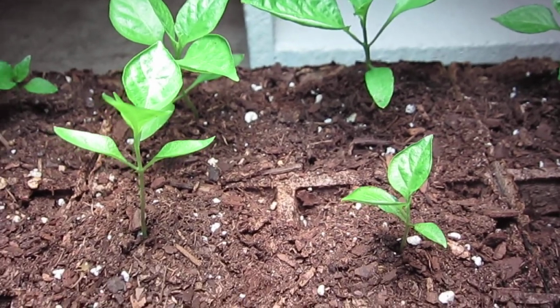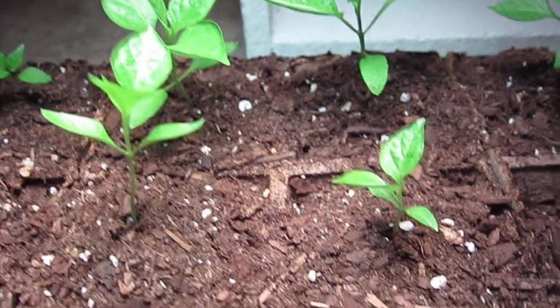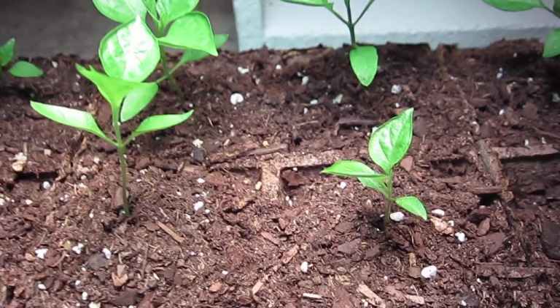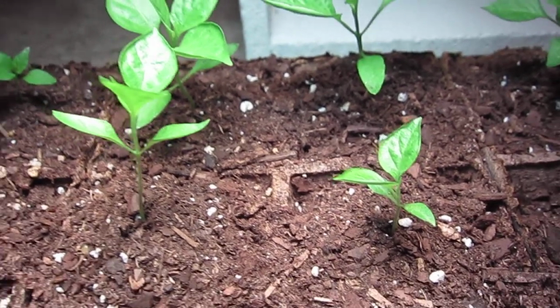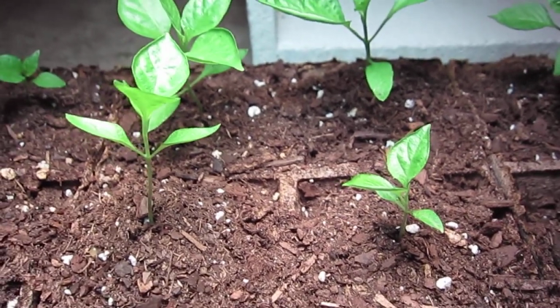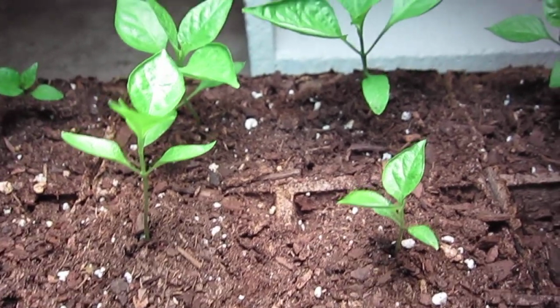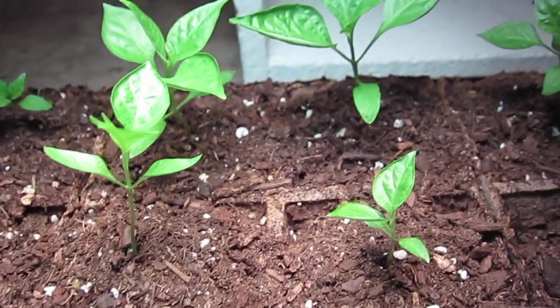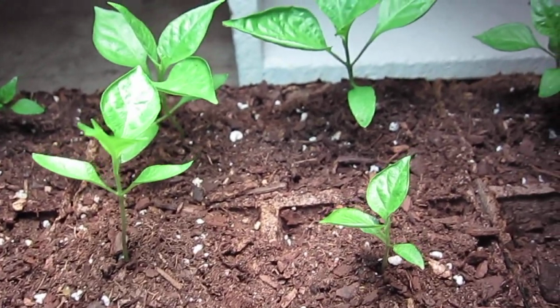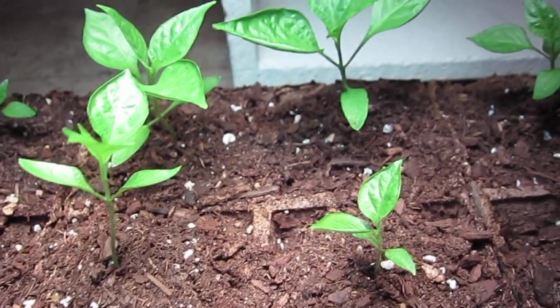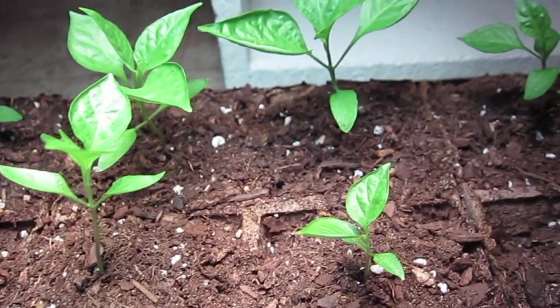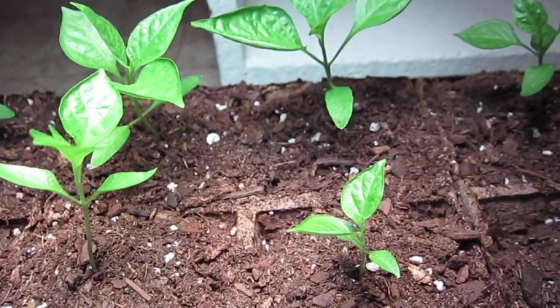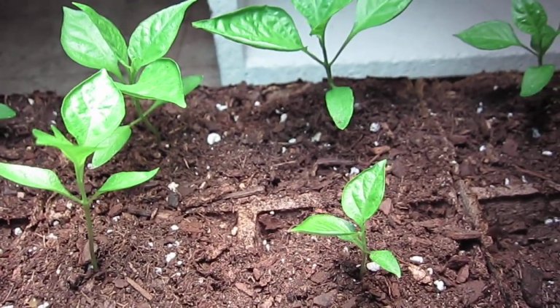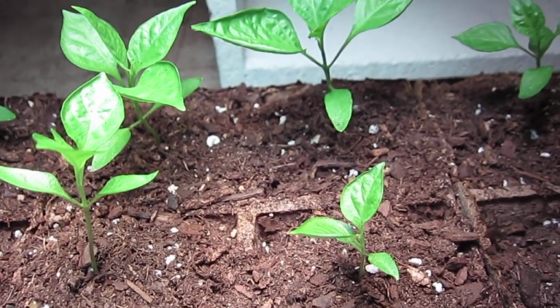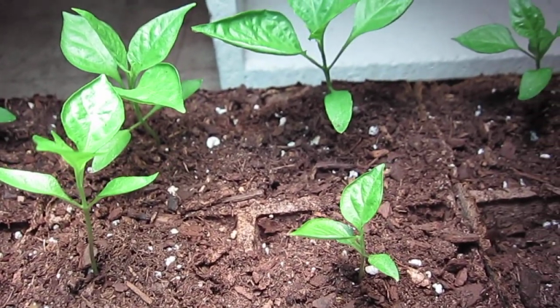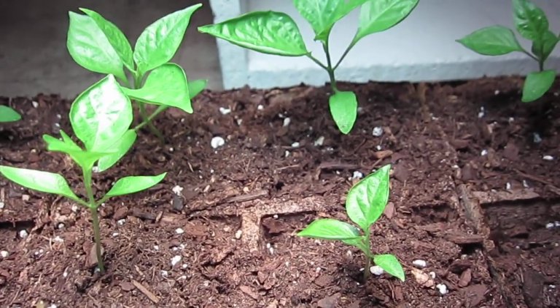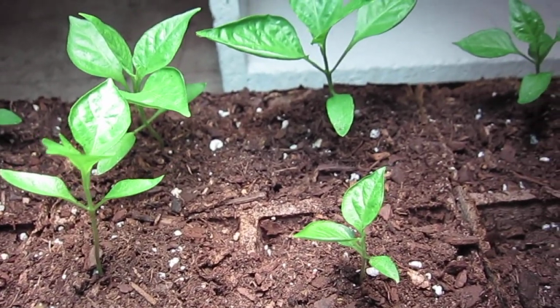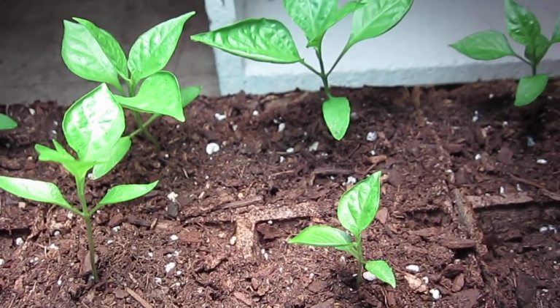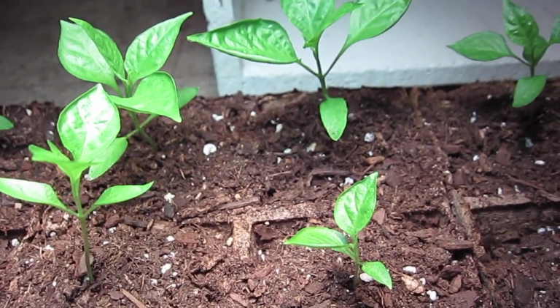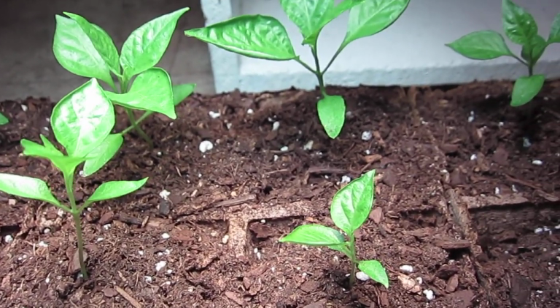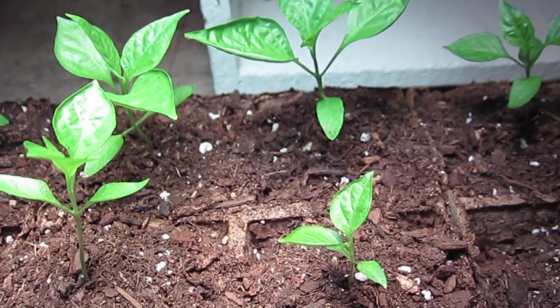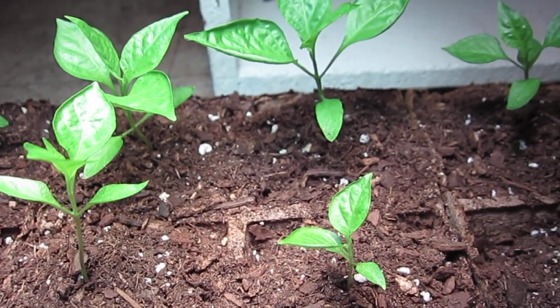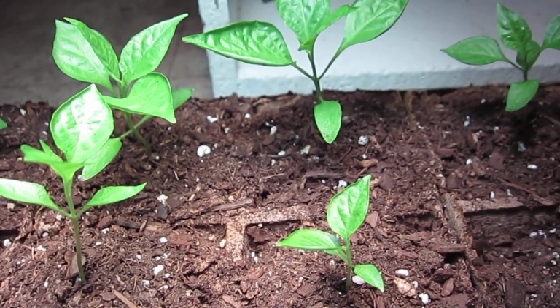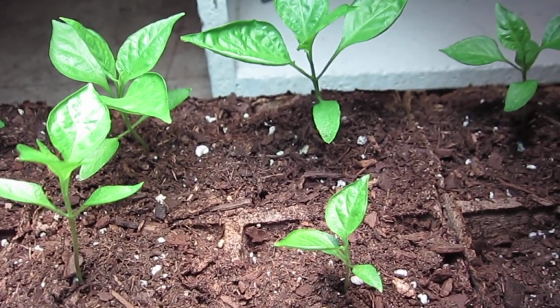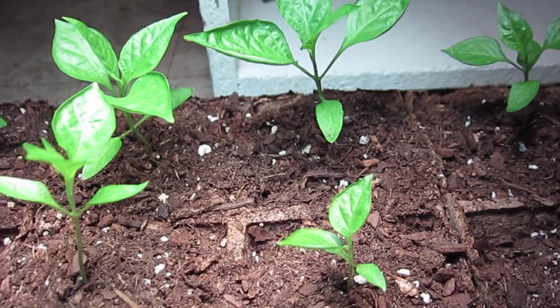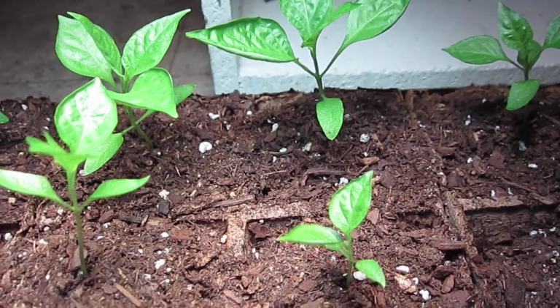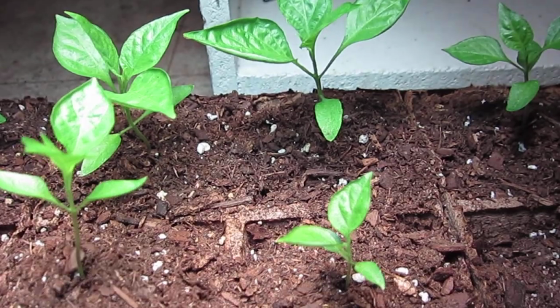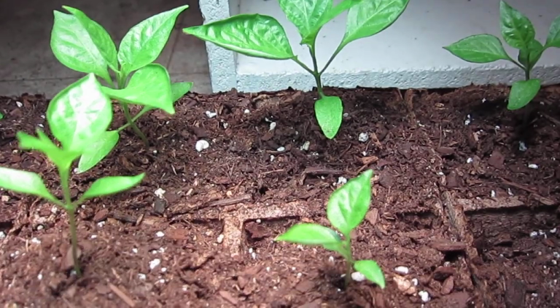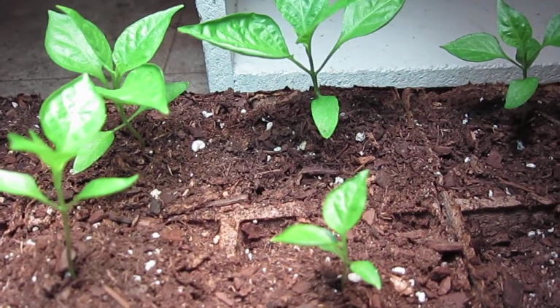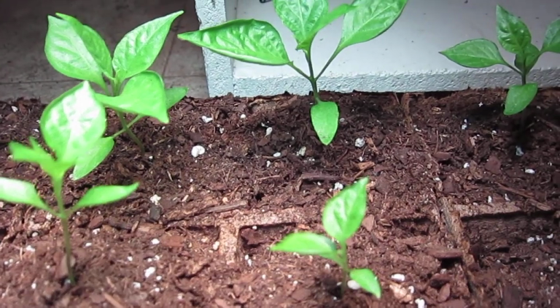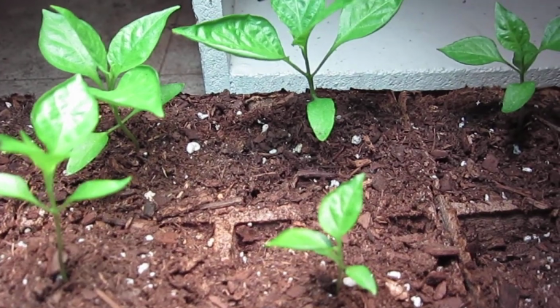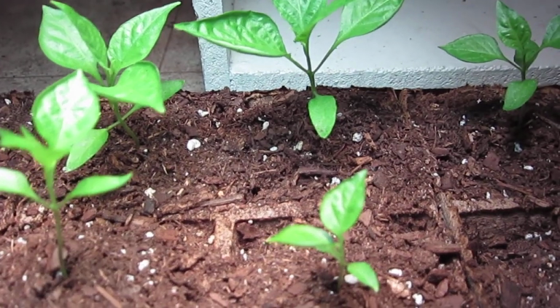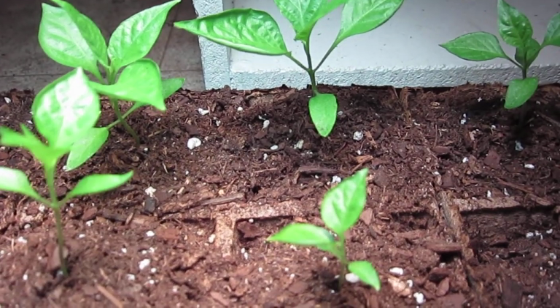Also, I have lowered my grow light by probably half a foot, maybe up to a foot.